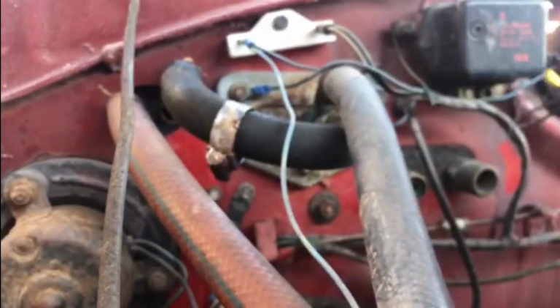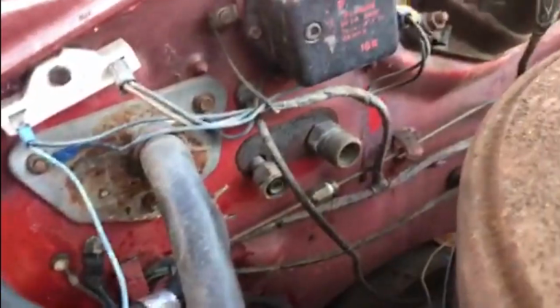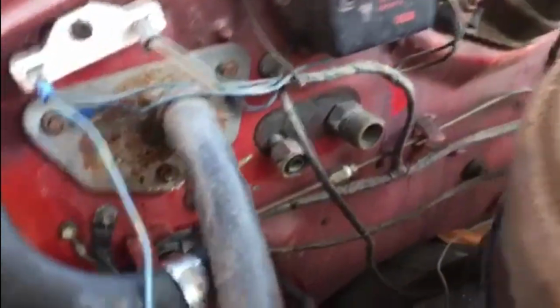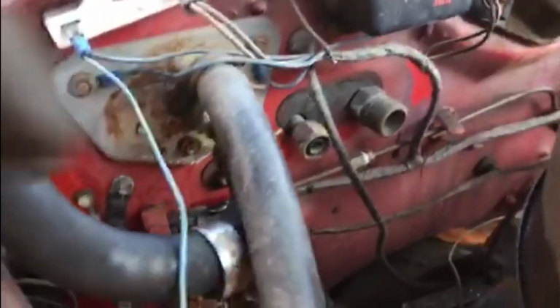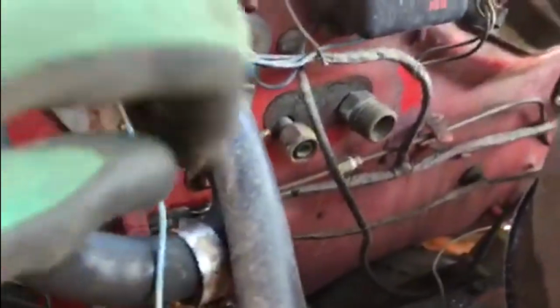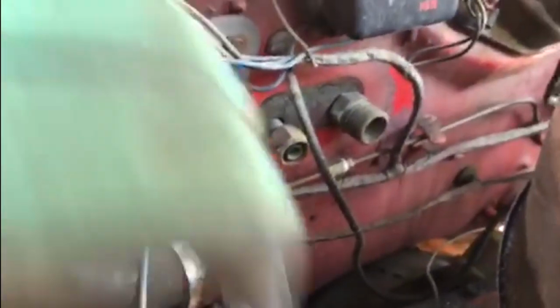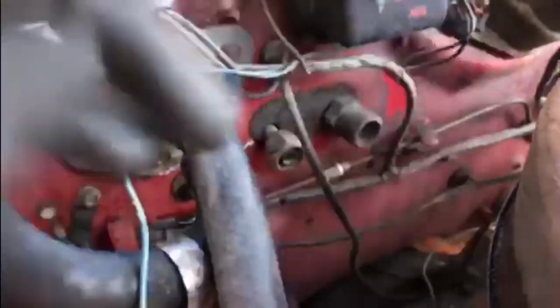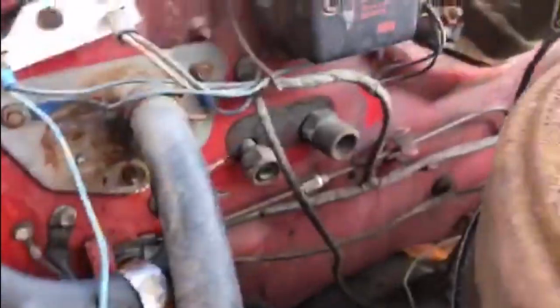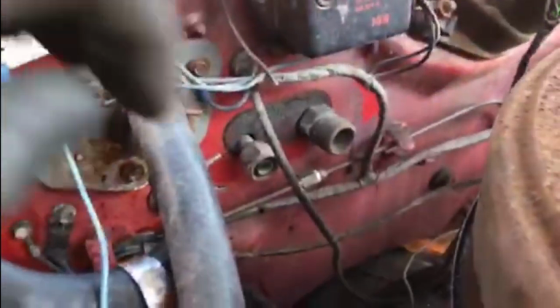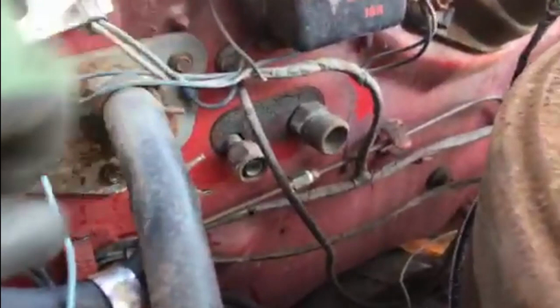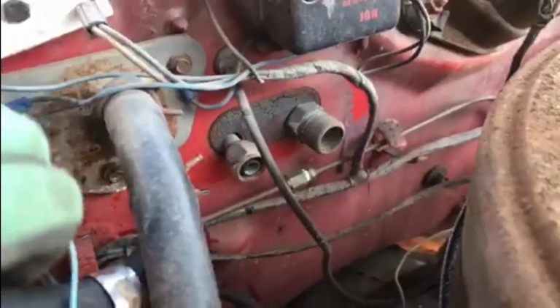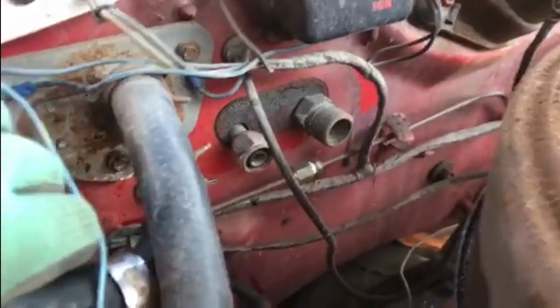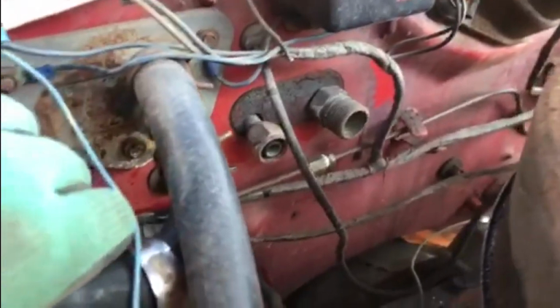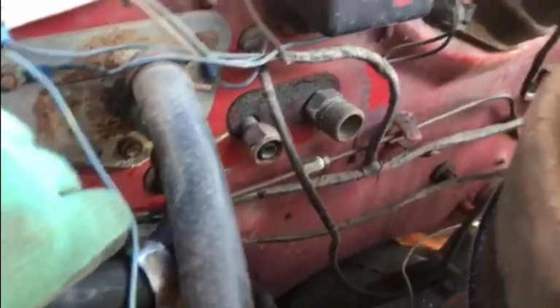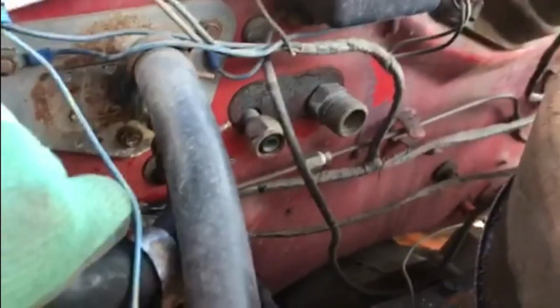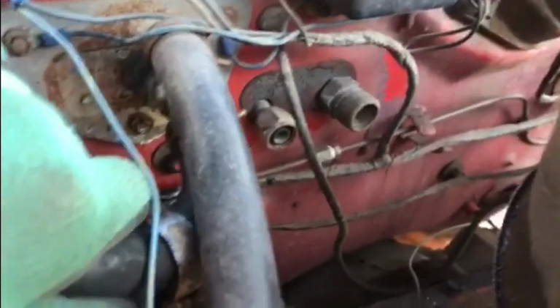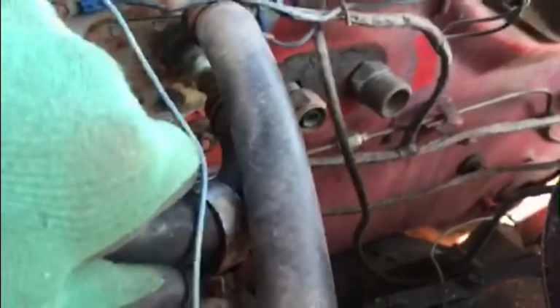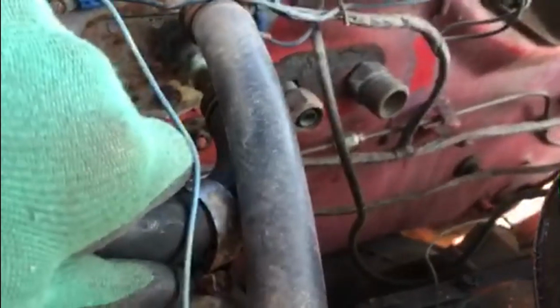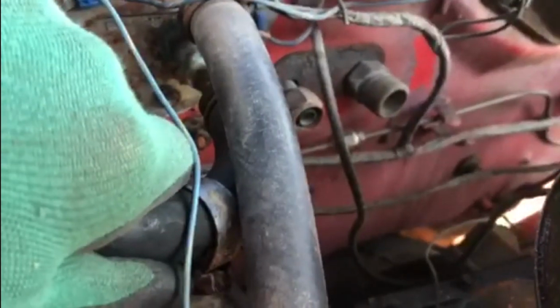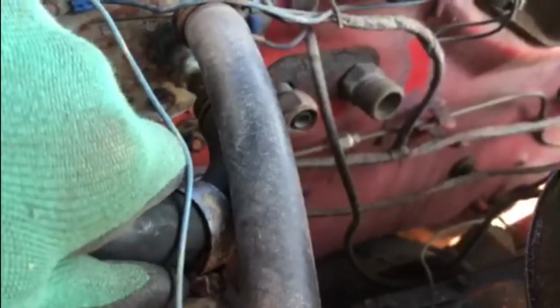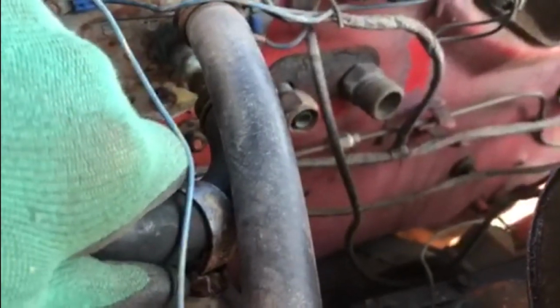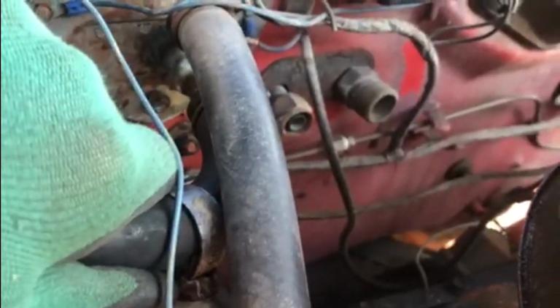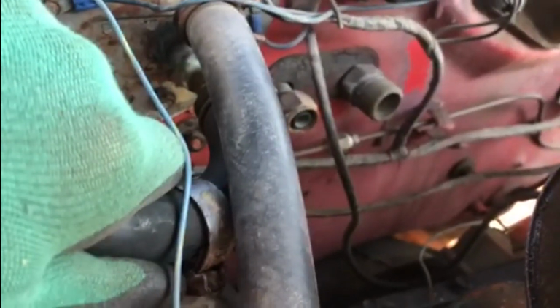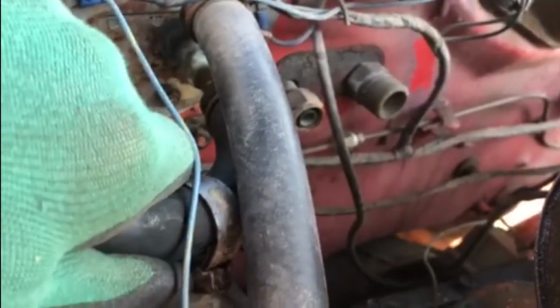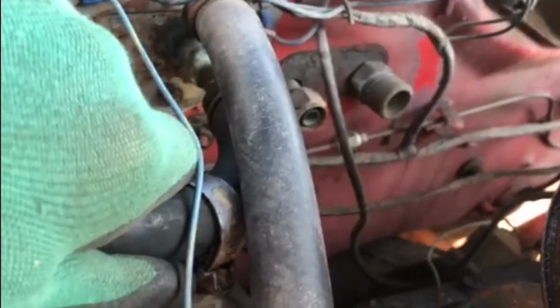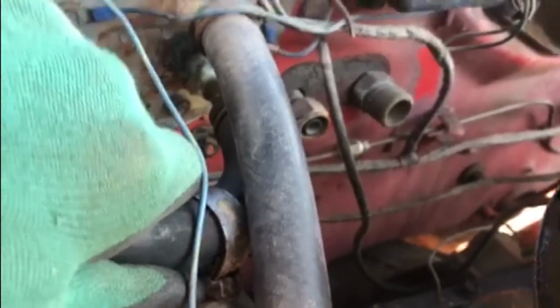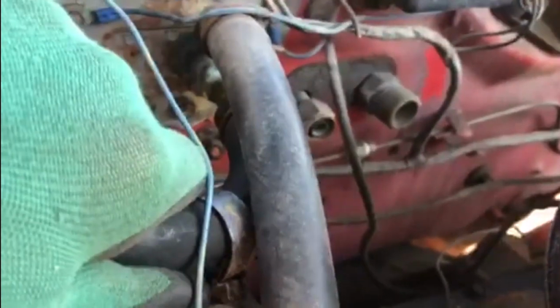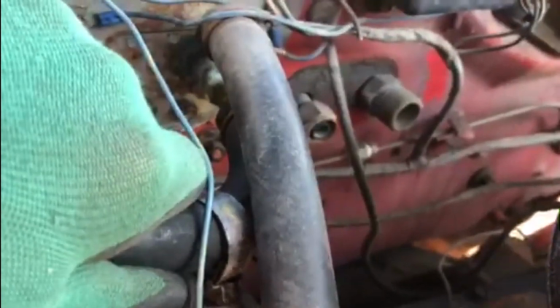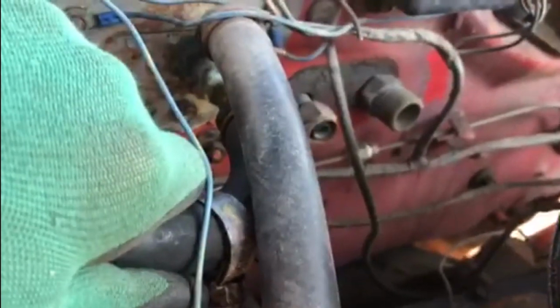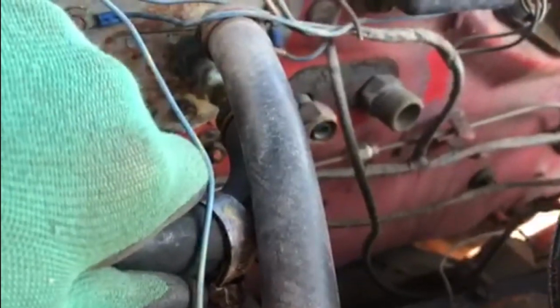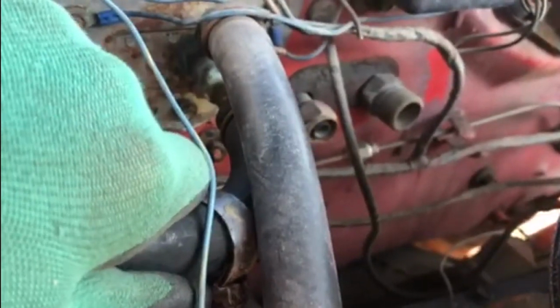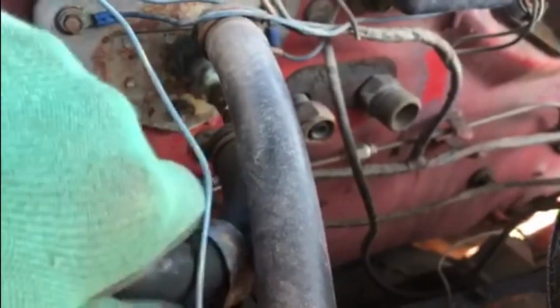I've just about got it — put a glove on because this is disintegrating, it's sticky and everything. I've managed to get the metal bit, the spring clip, moved.